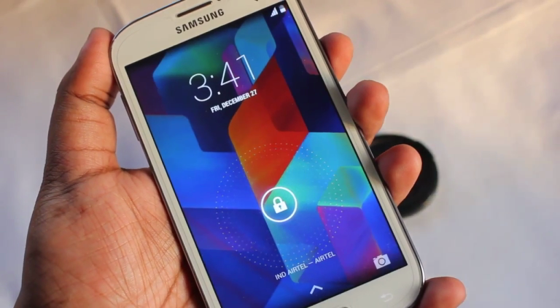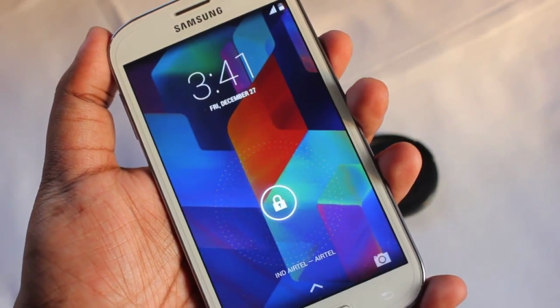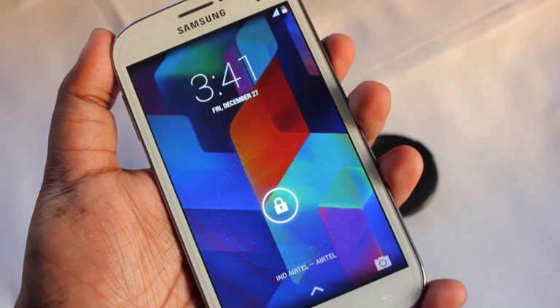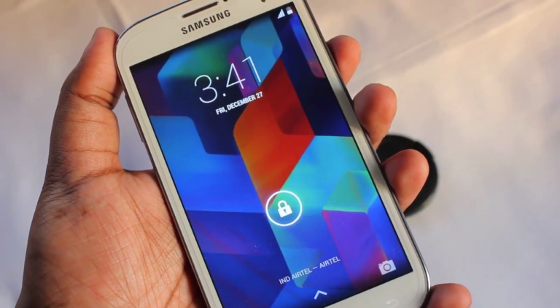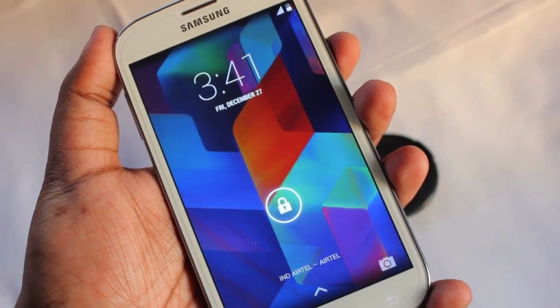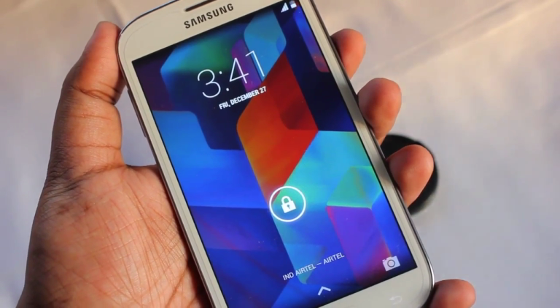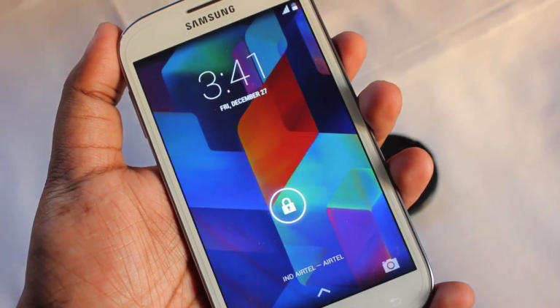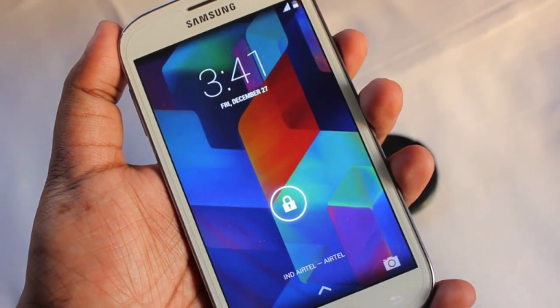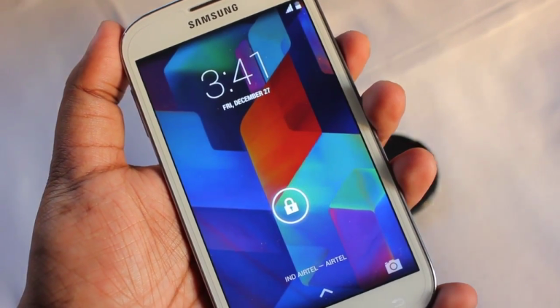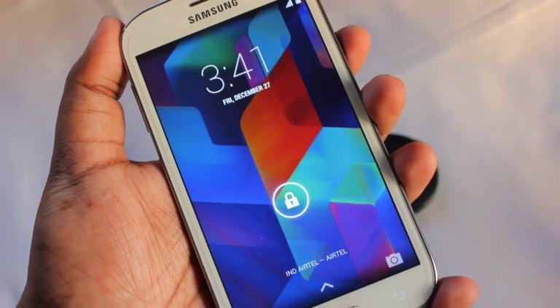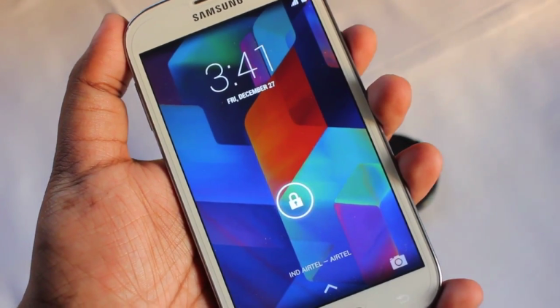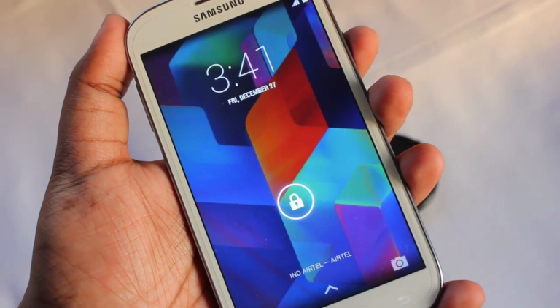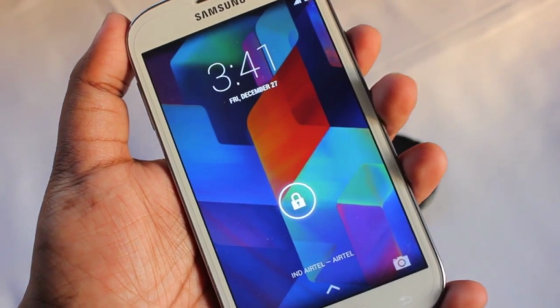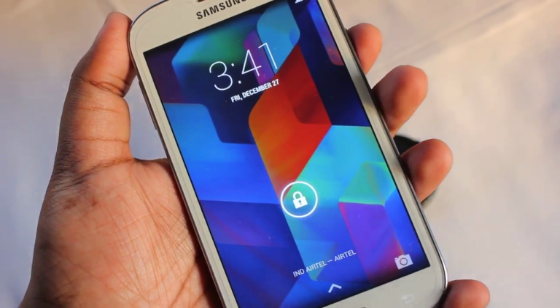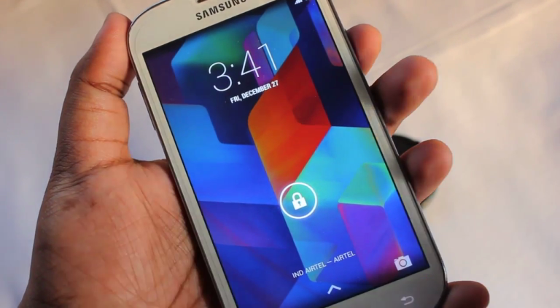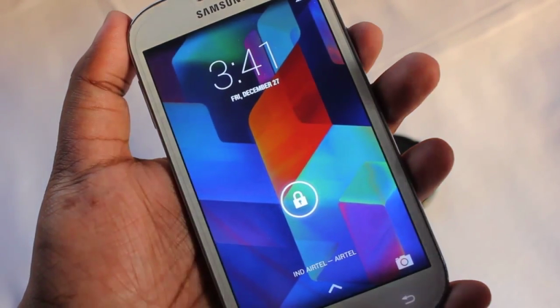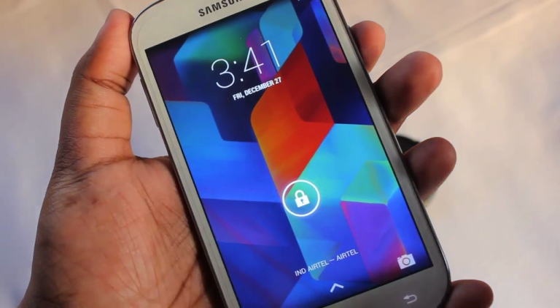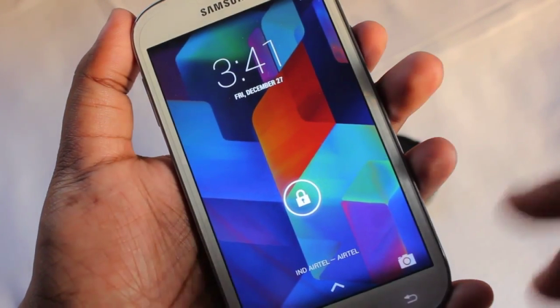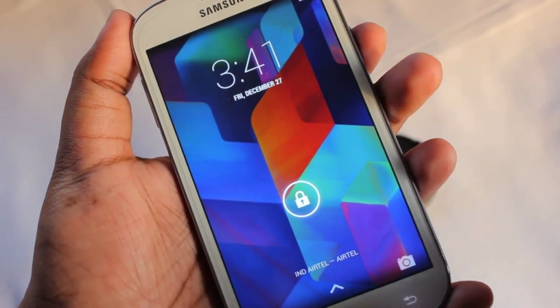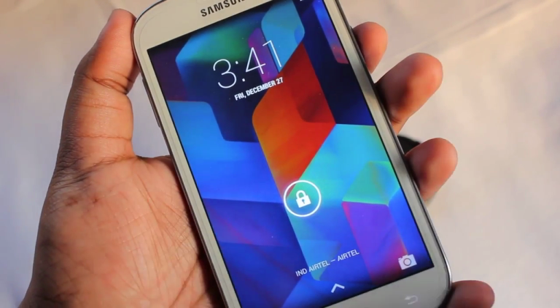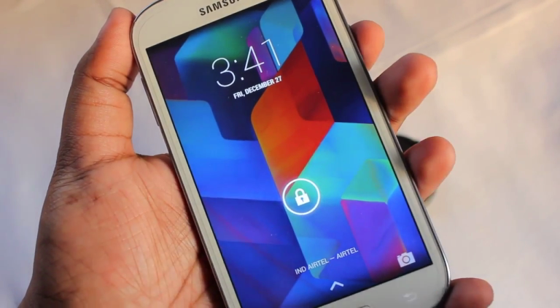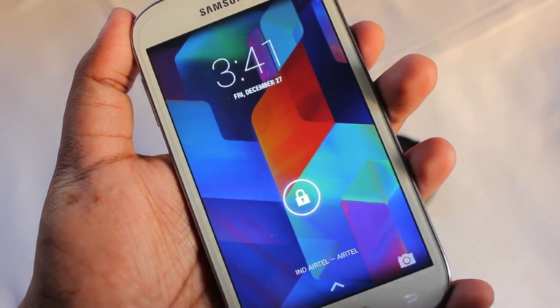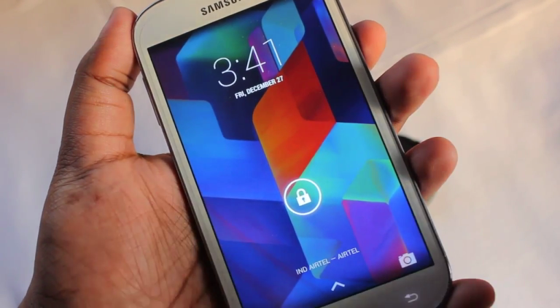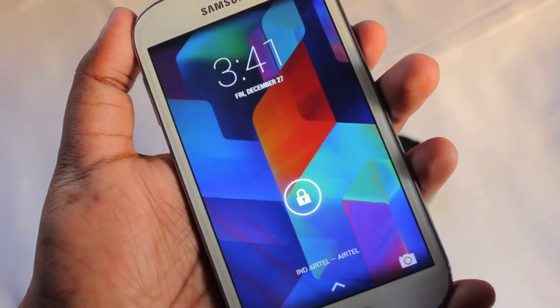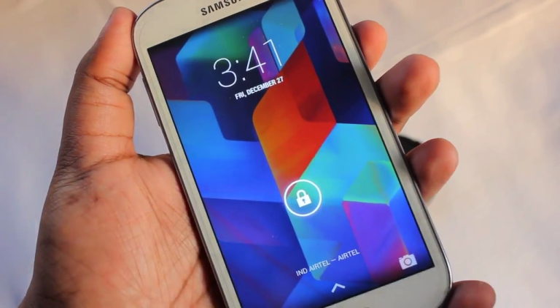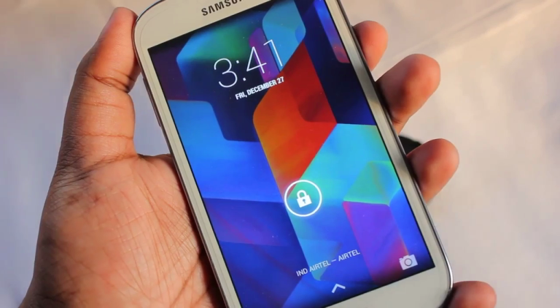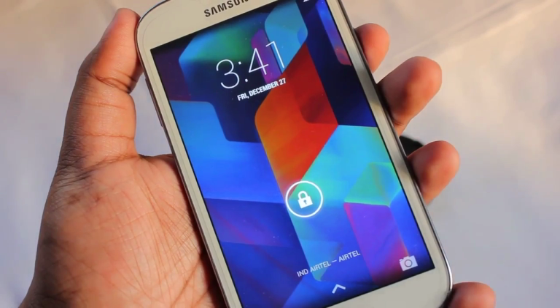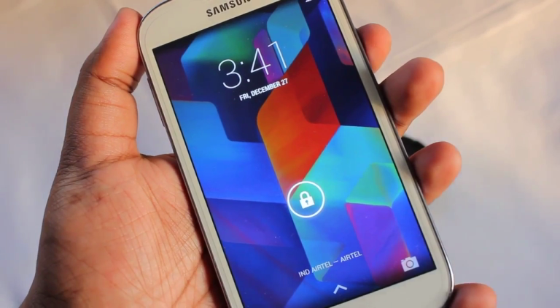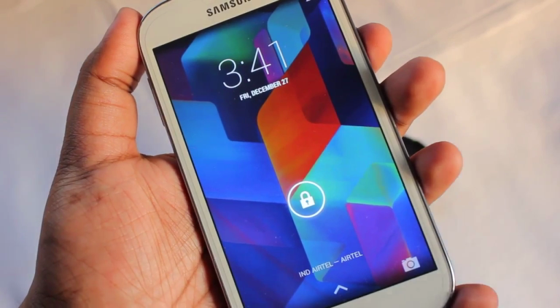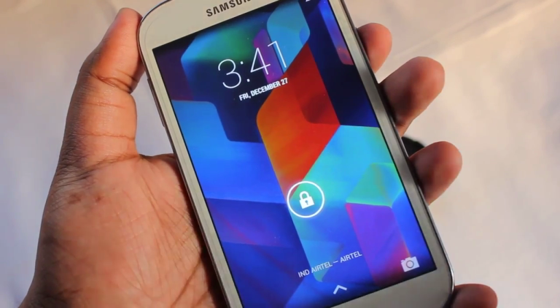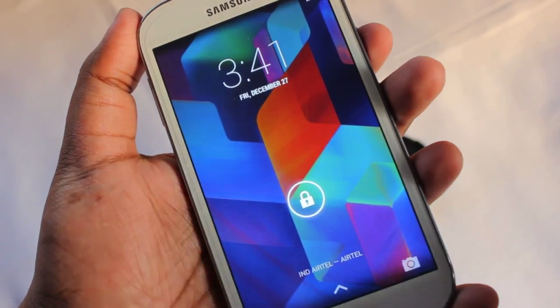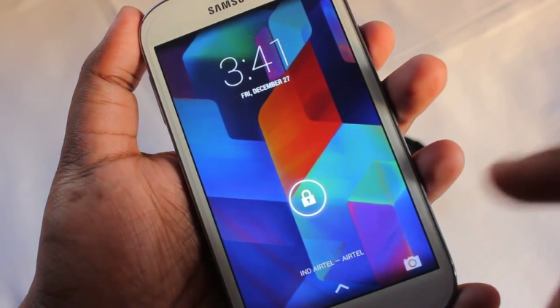Hey everyone, Anindya here and today I'm gonna show you a new ROM on my Samsung Galaxy Grand.